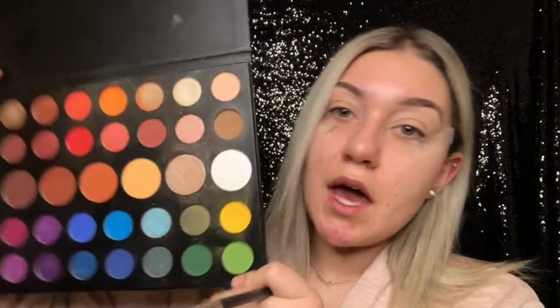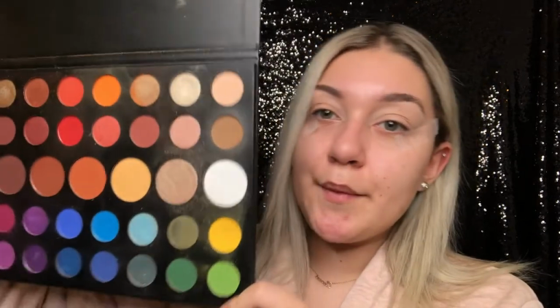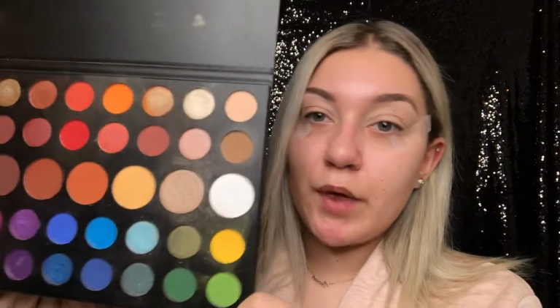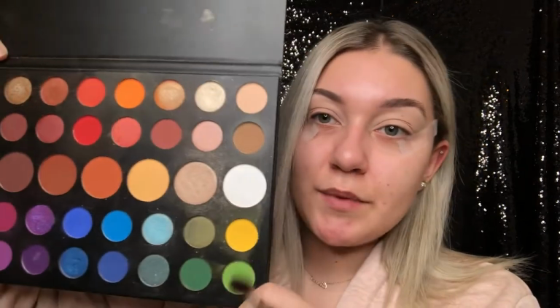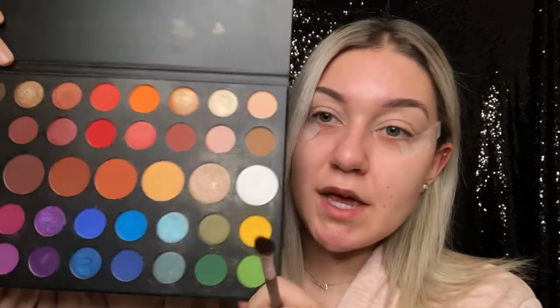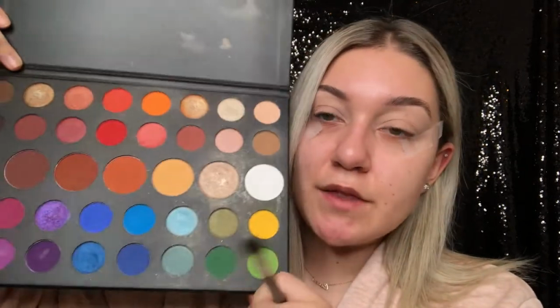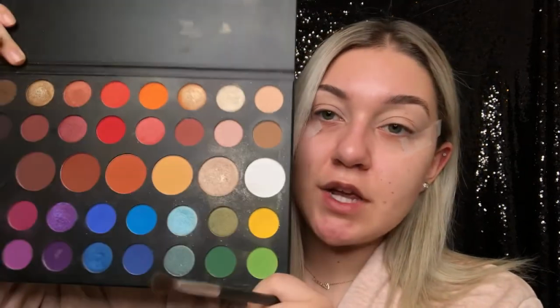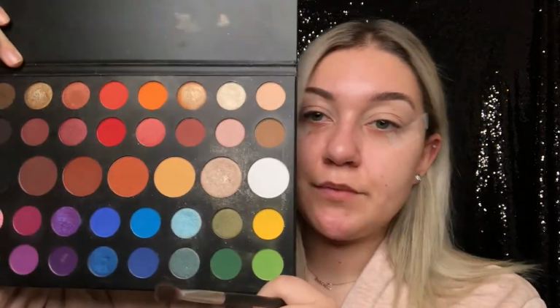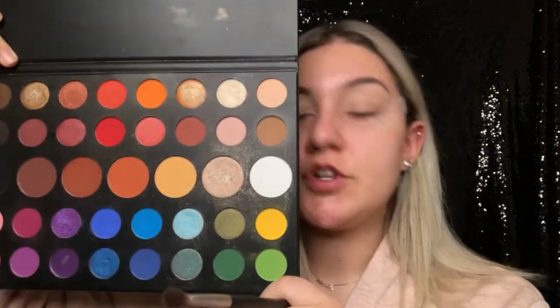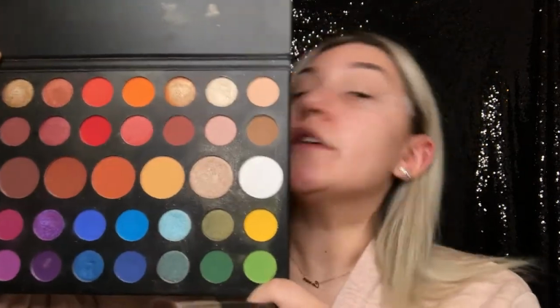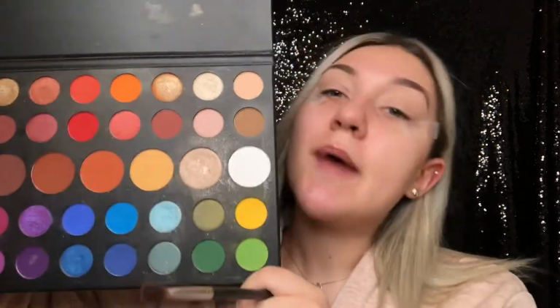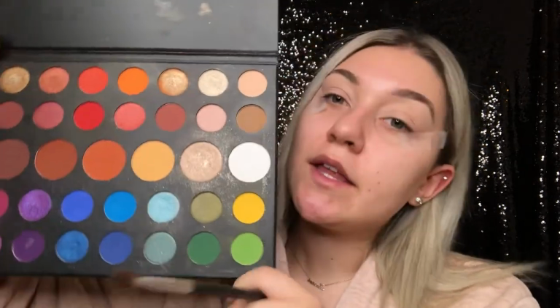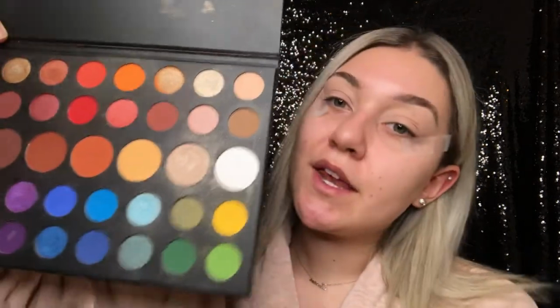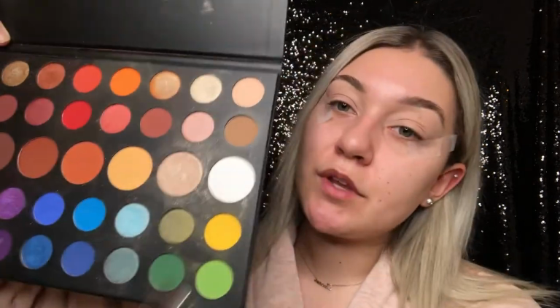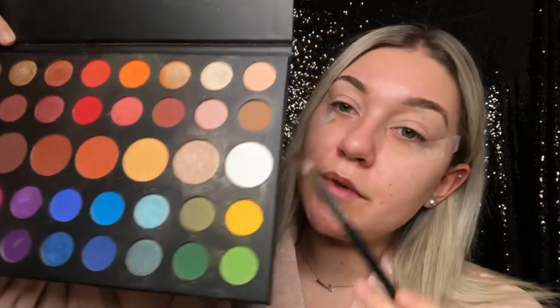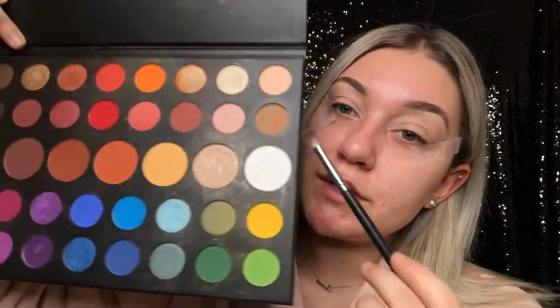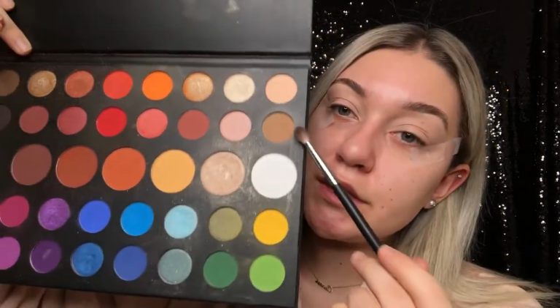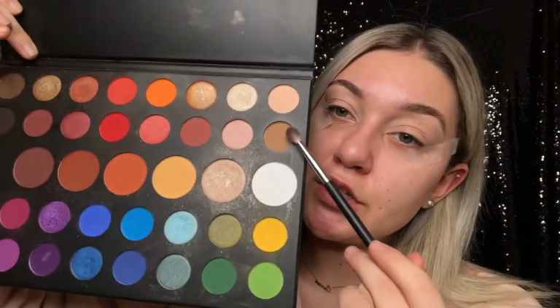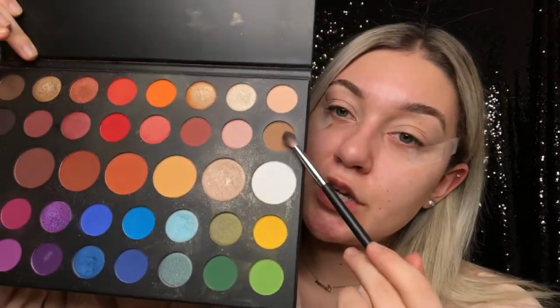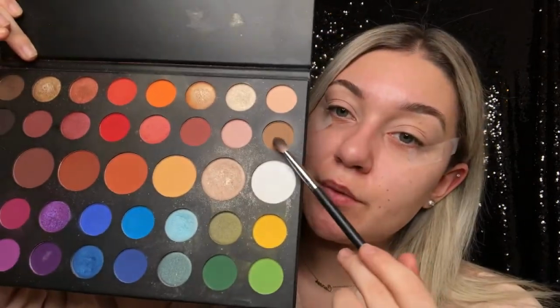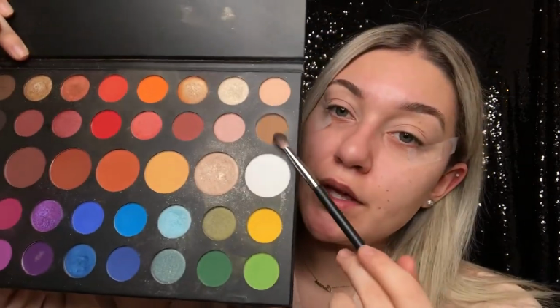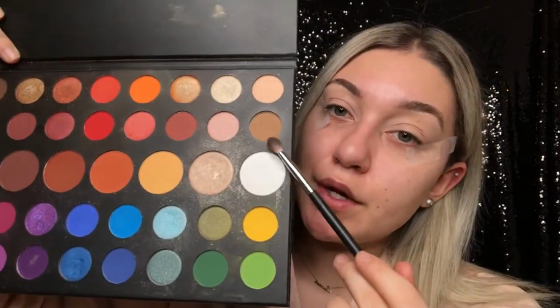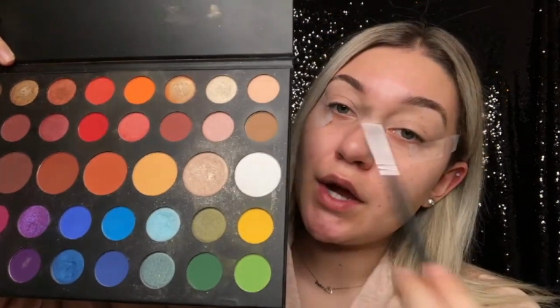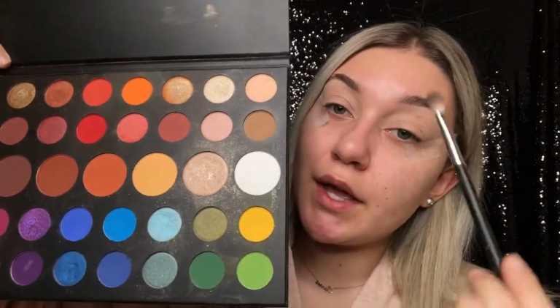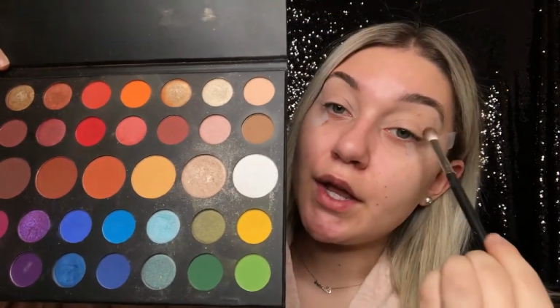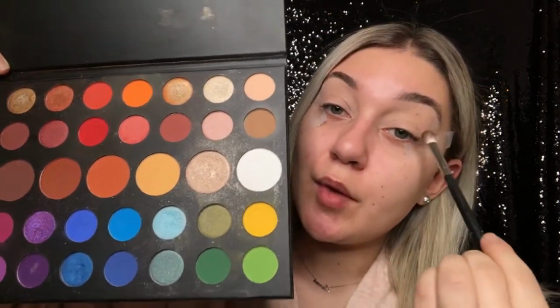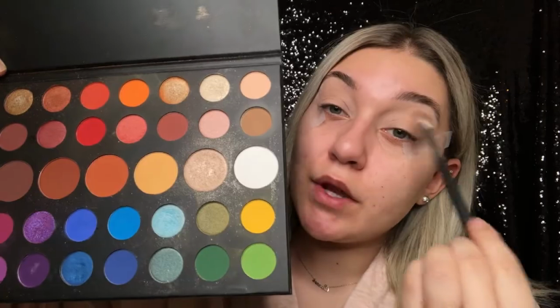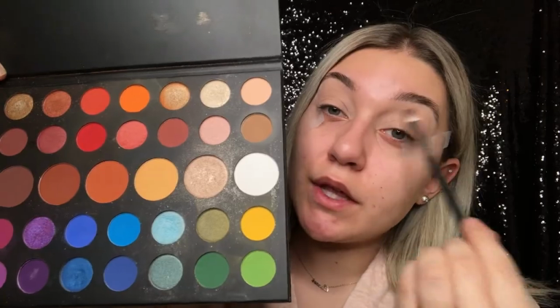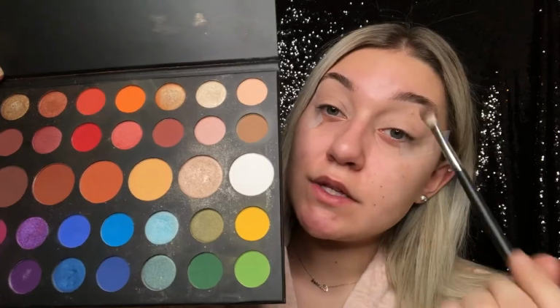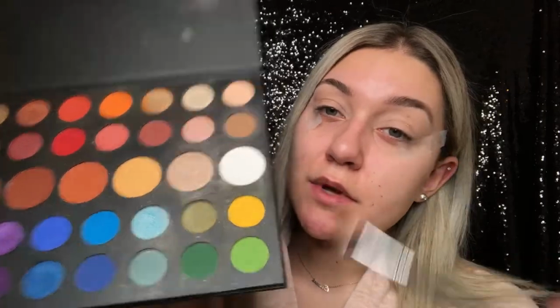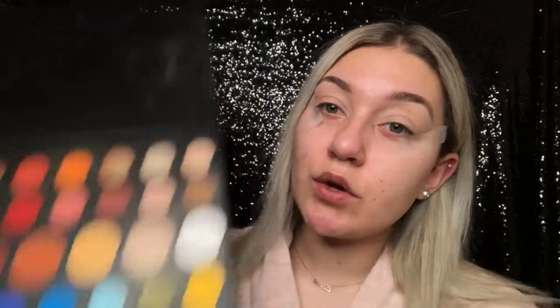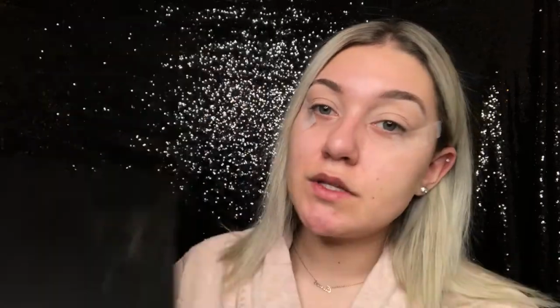I'm going to be taking the James Charles palette and I'm going to be using this shade right here and putting that into my crease.